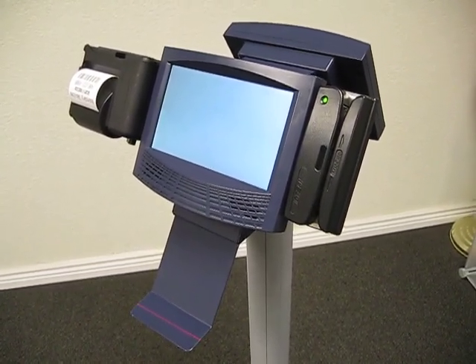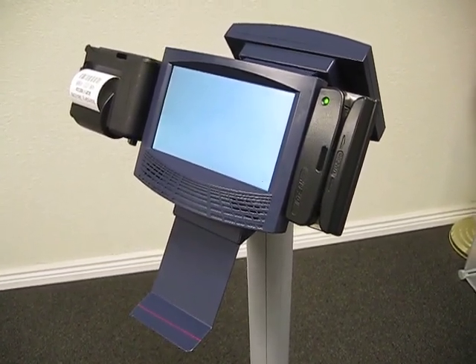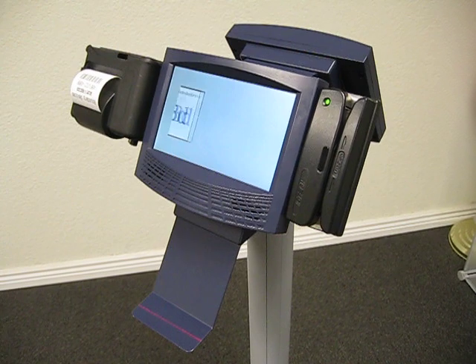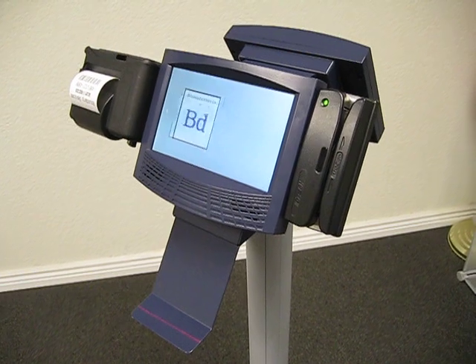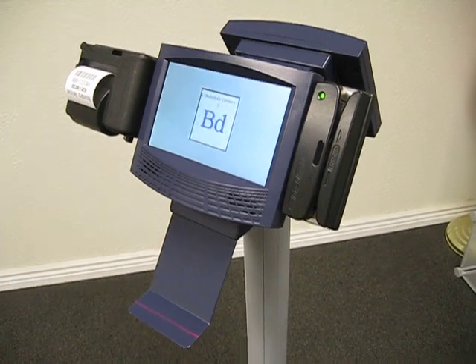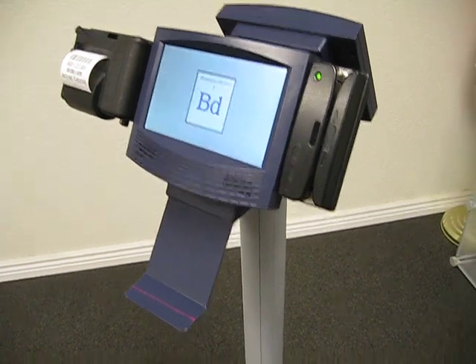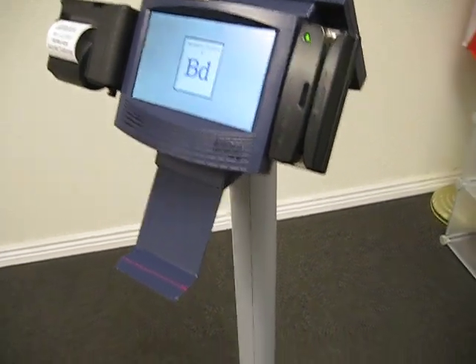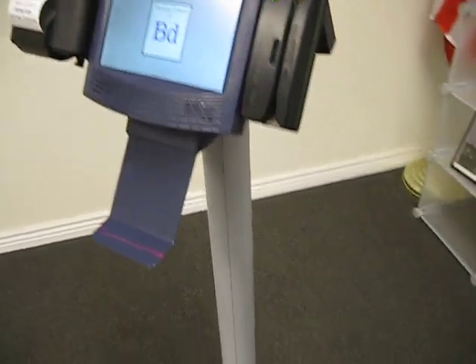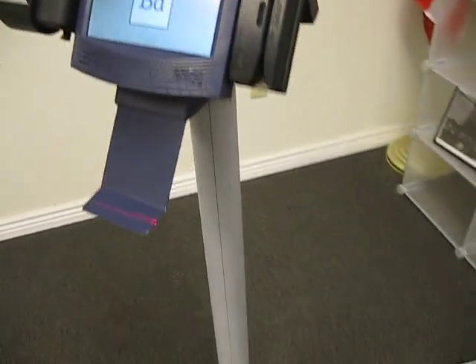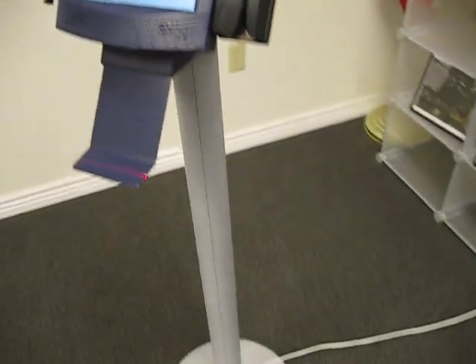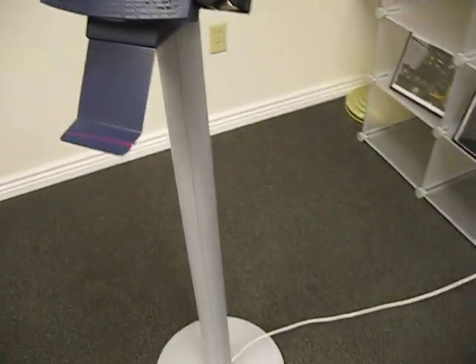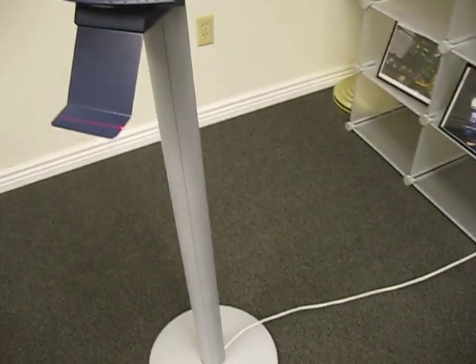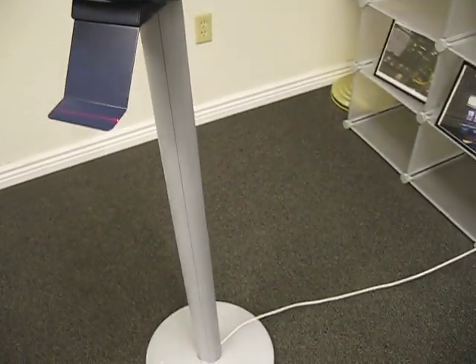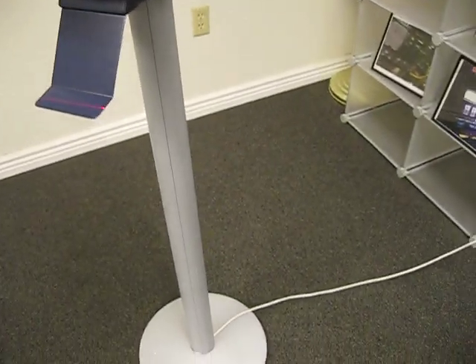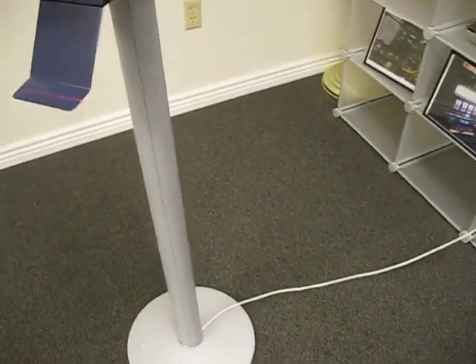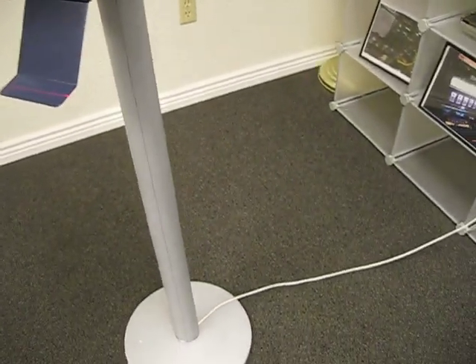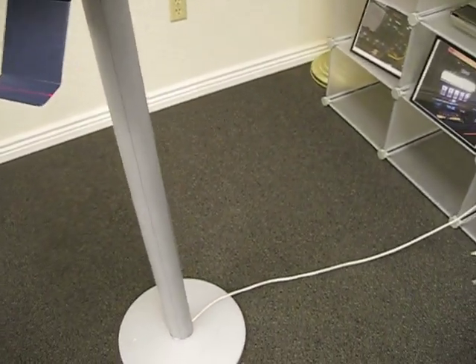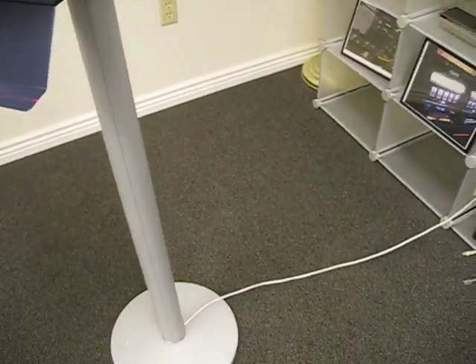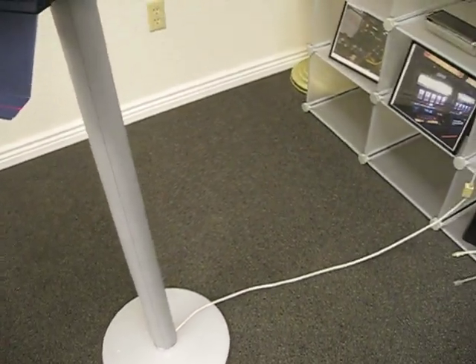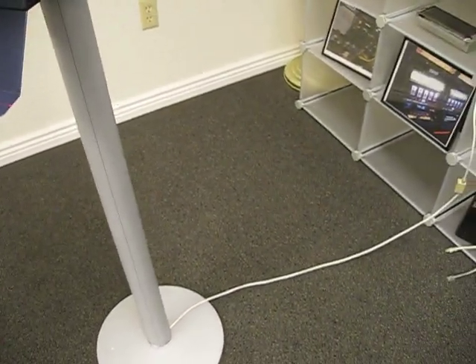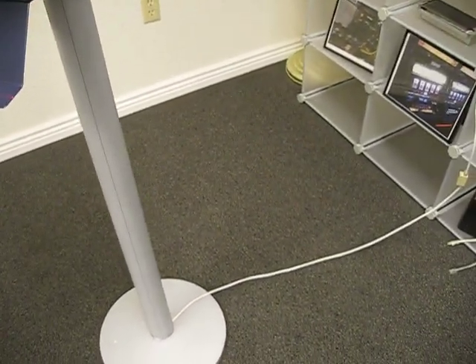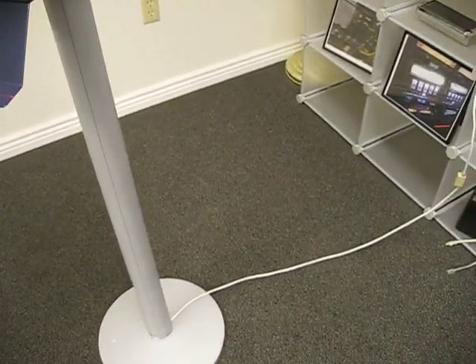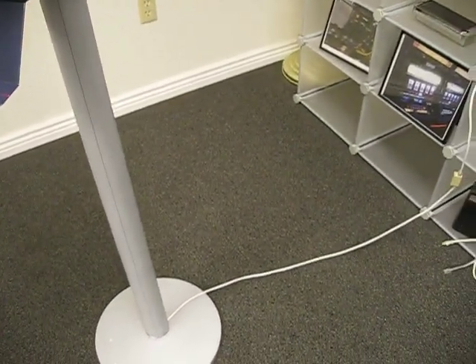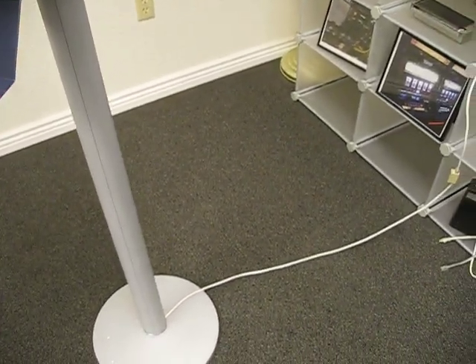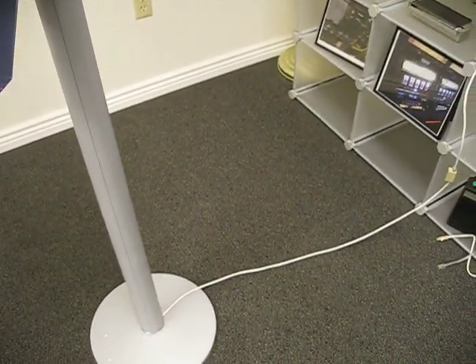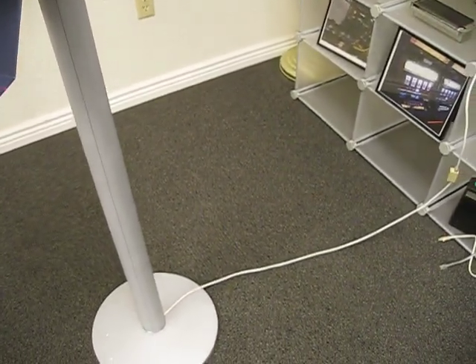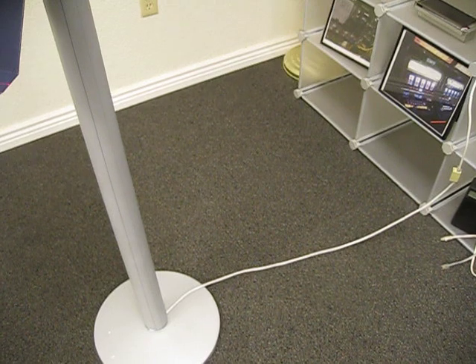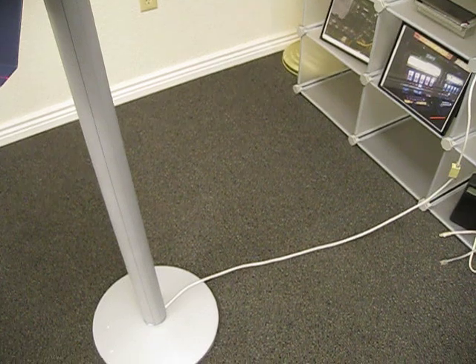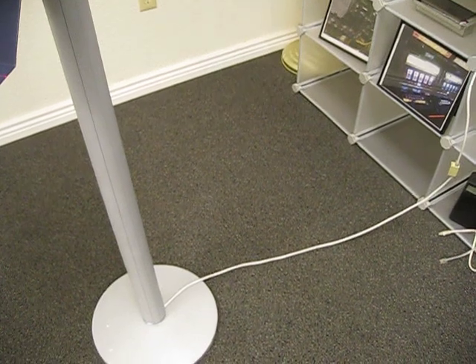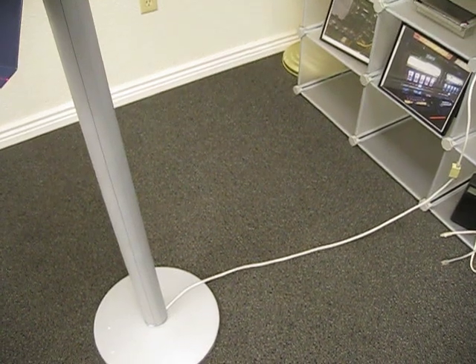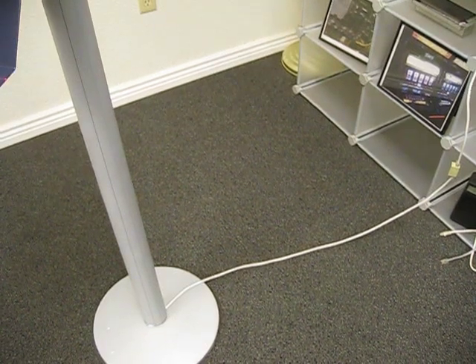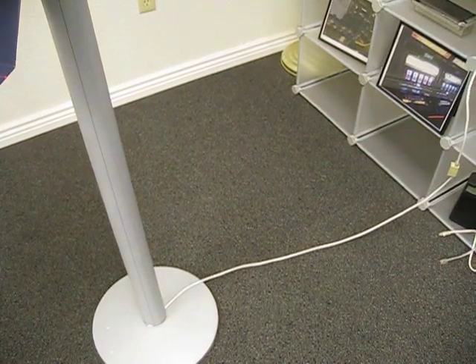This entire unit is powered by a single Cat5 cable, as it is low power and thus able to be powered by Ethernet.